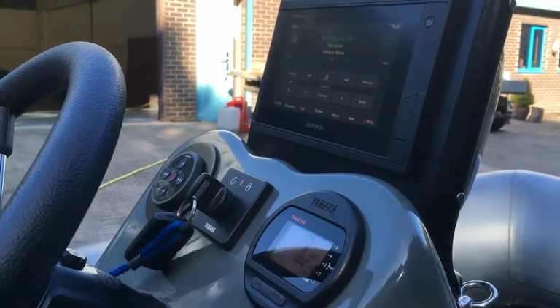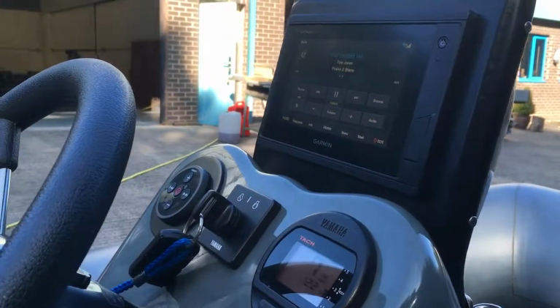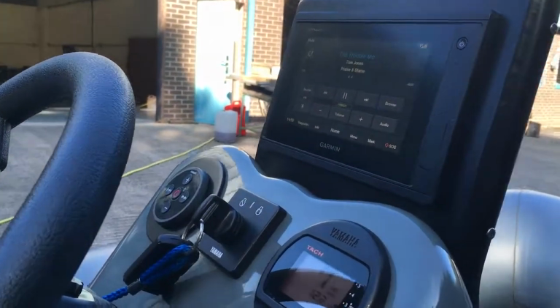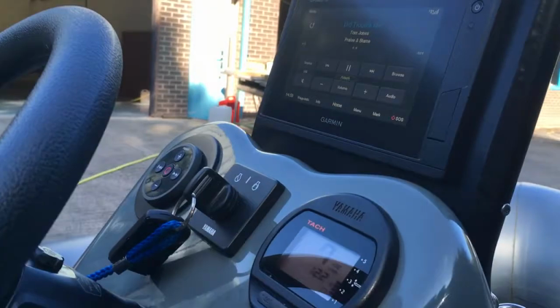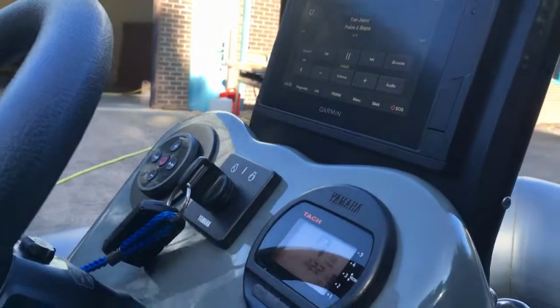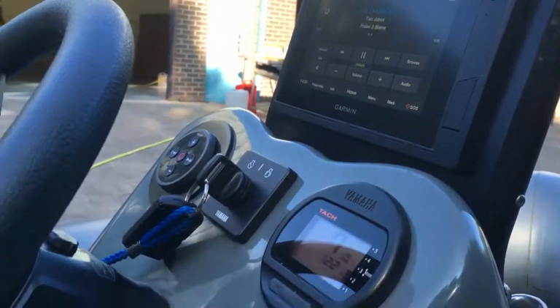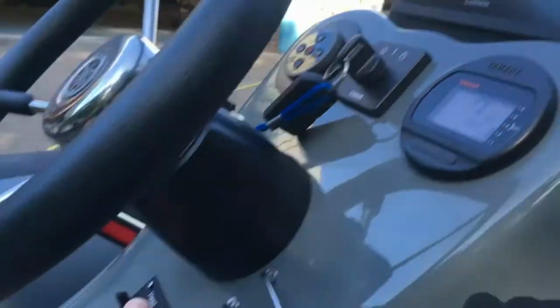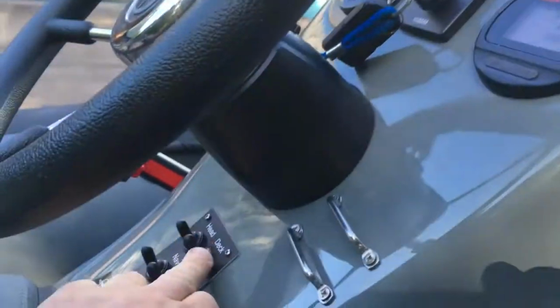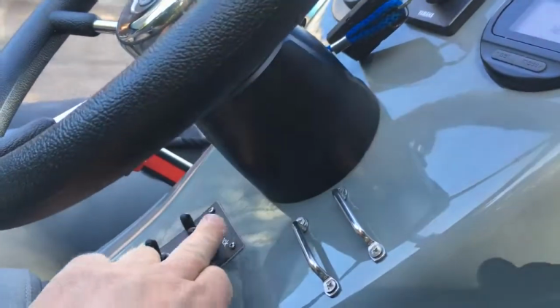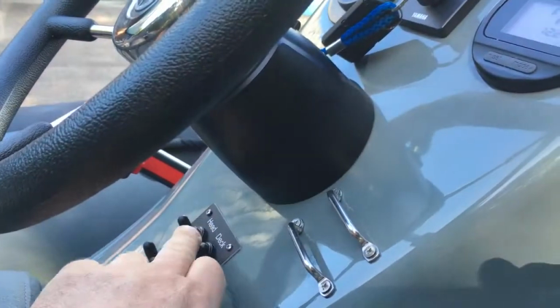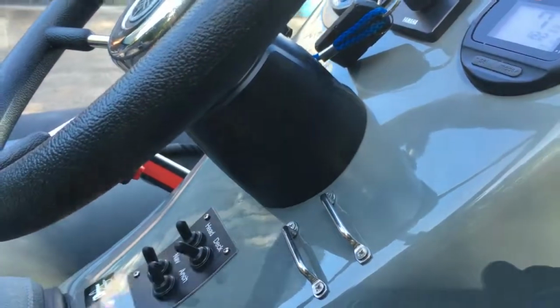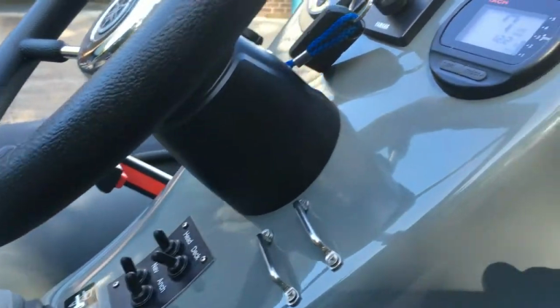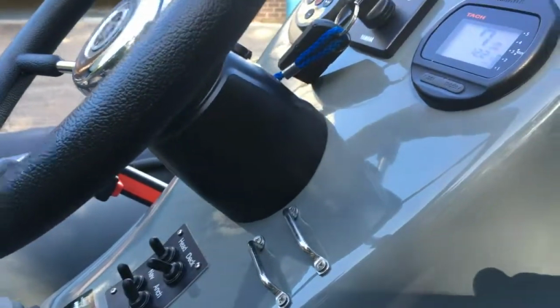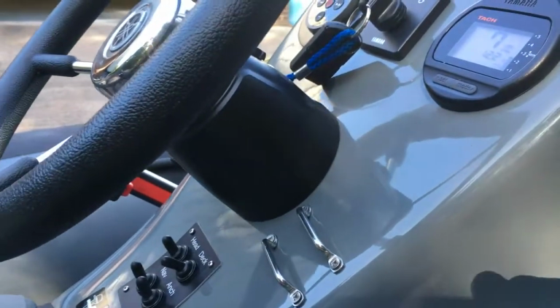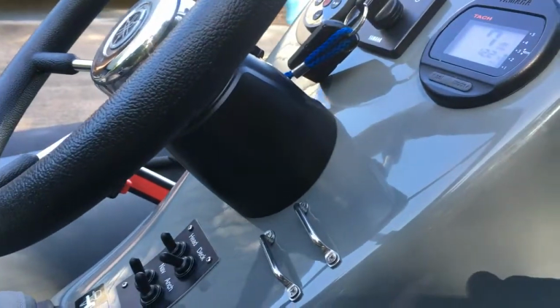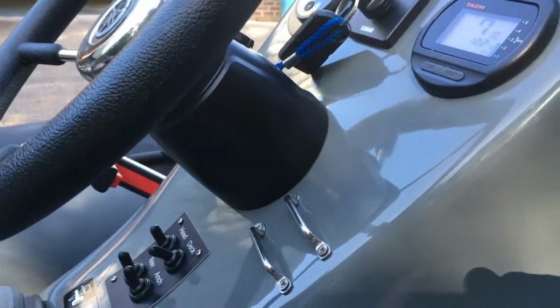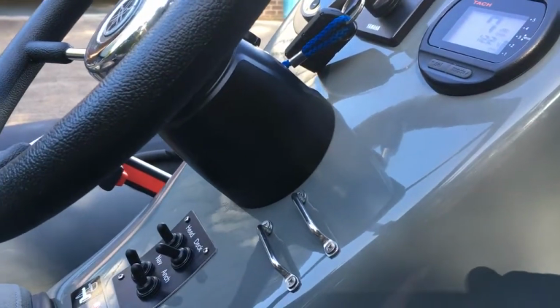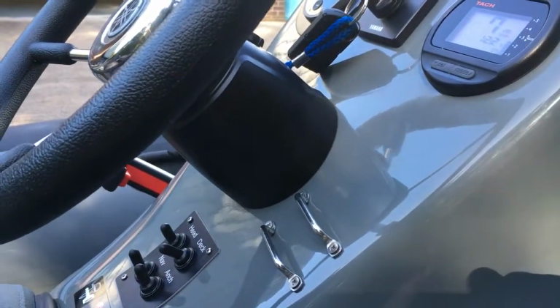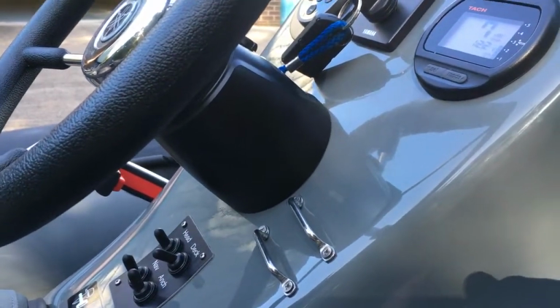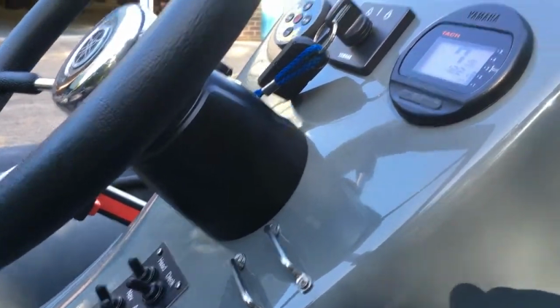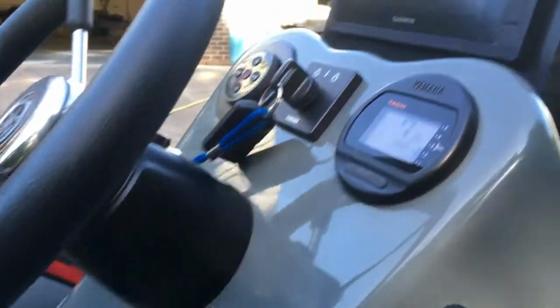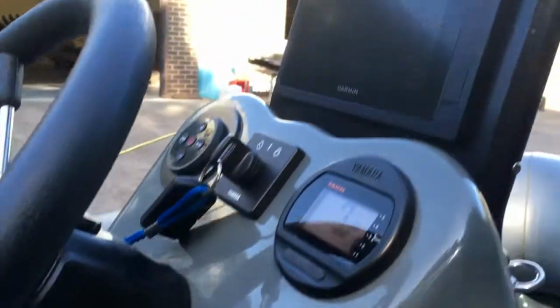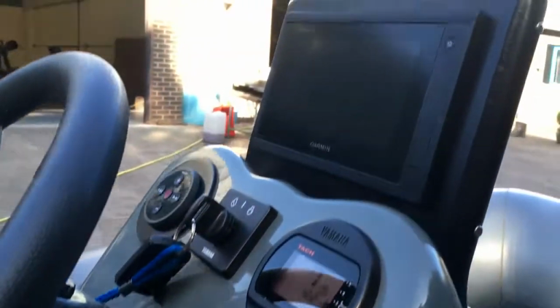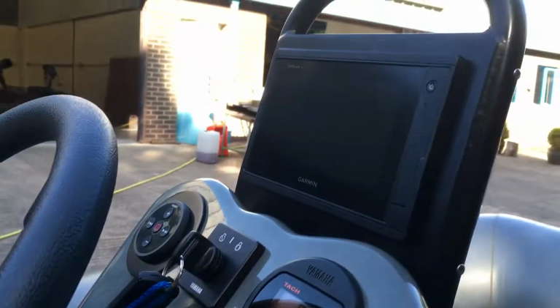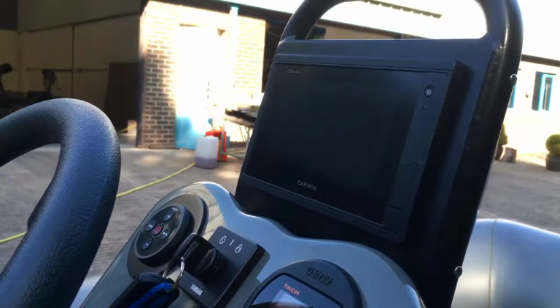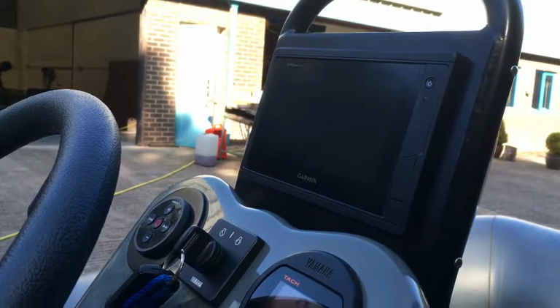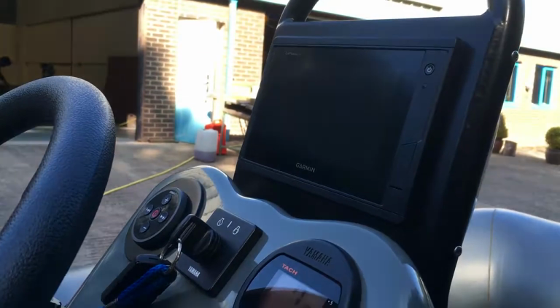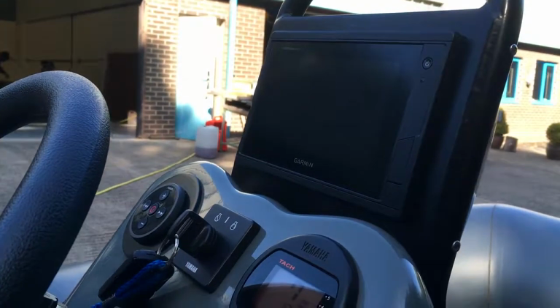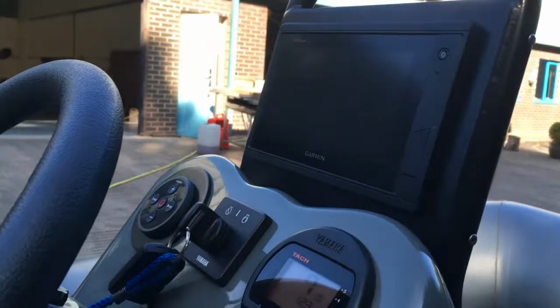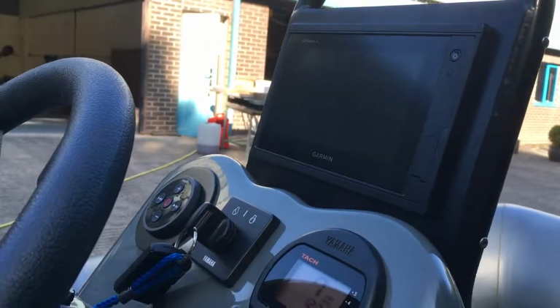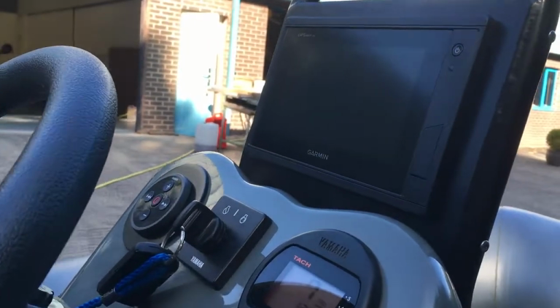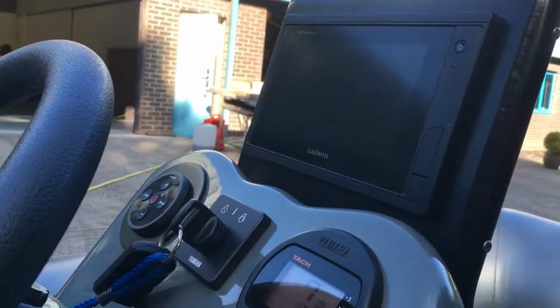There you go, just to switch them off. Switch it off — you can see that automatically switches off the Garmin.